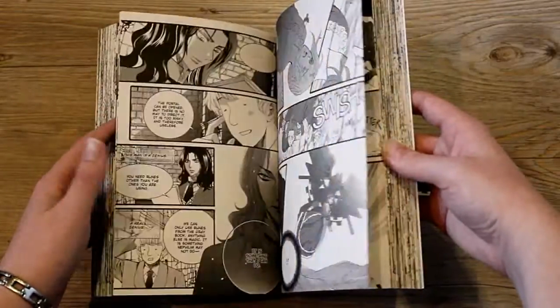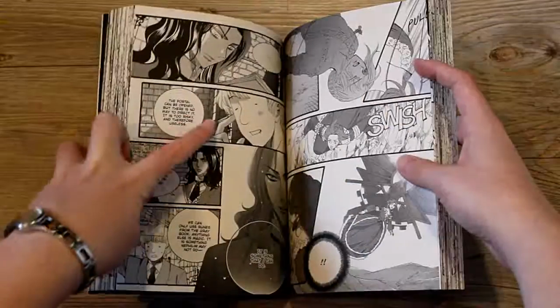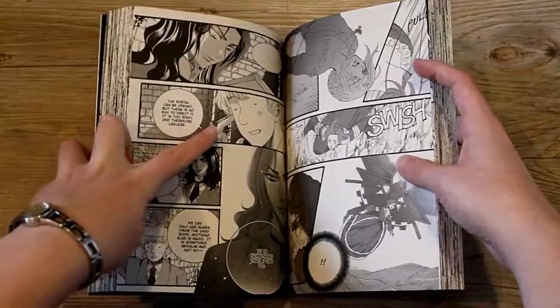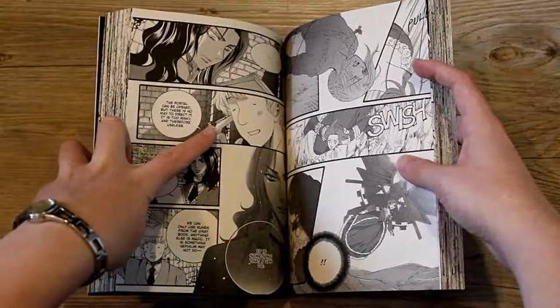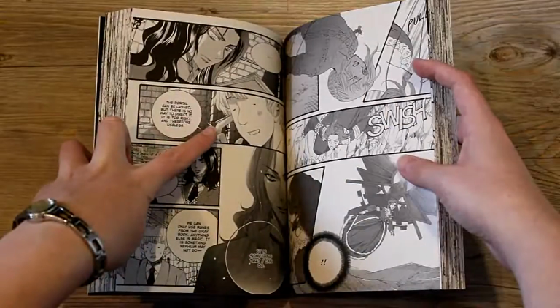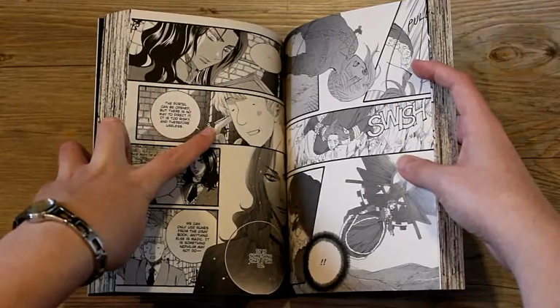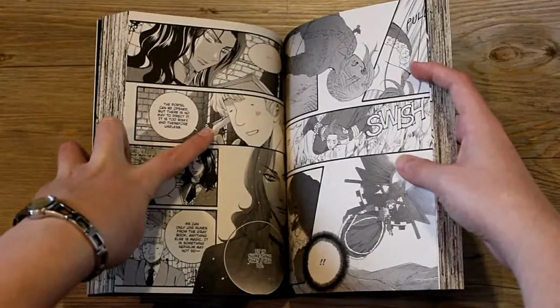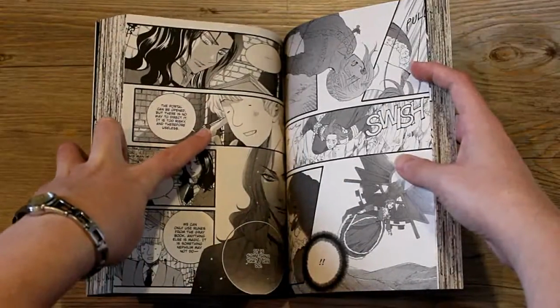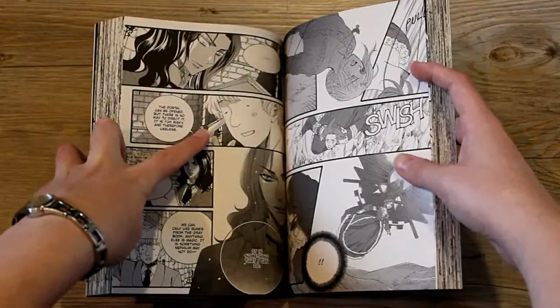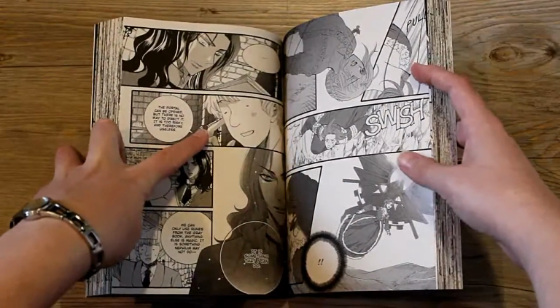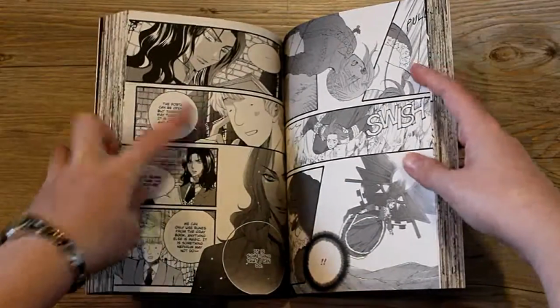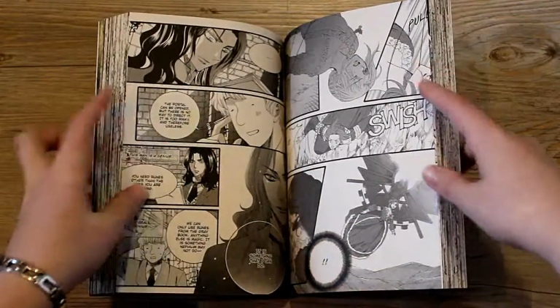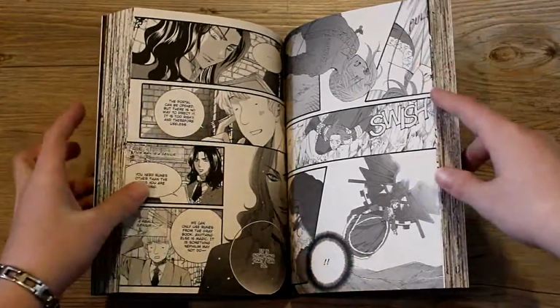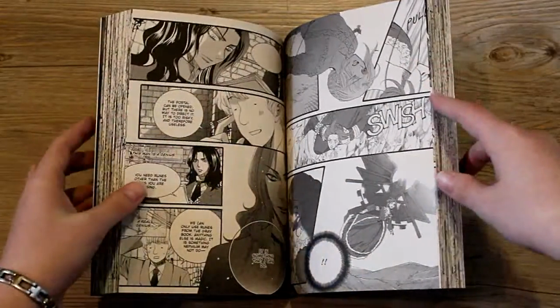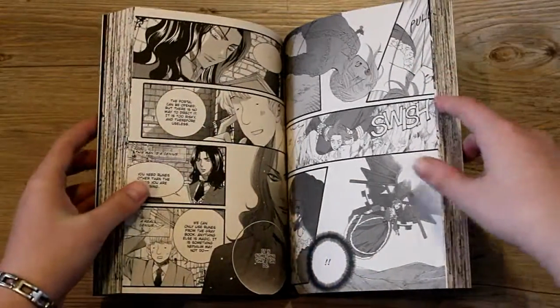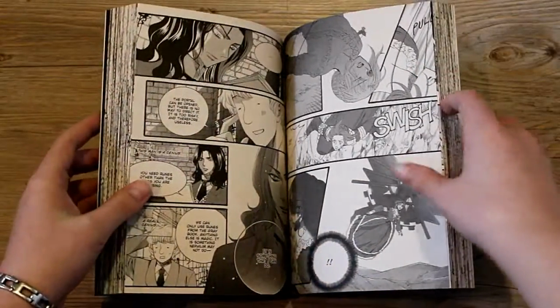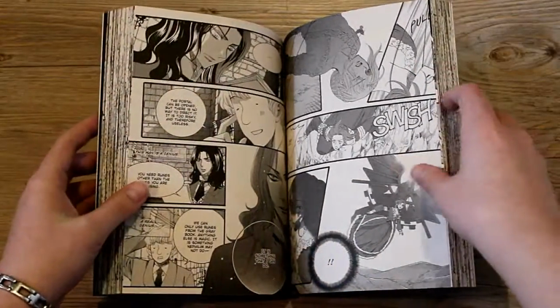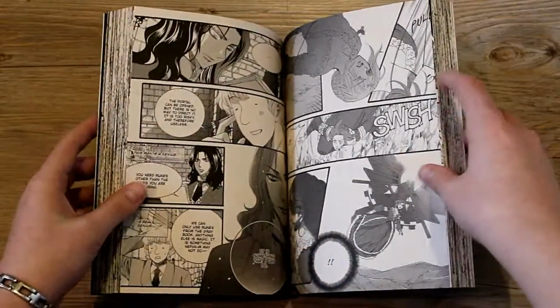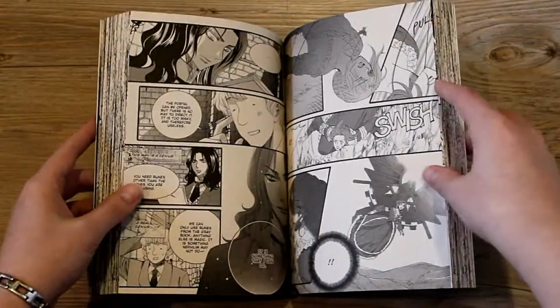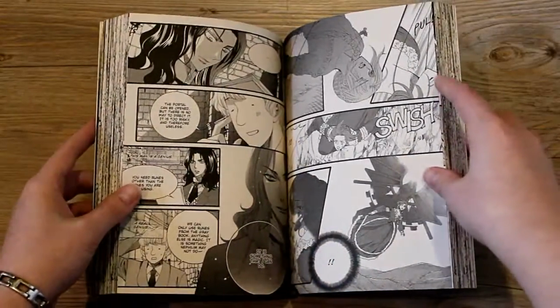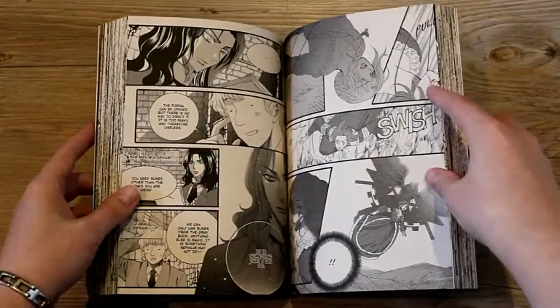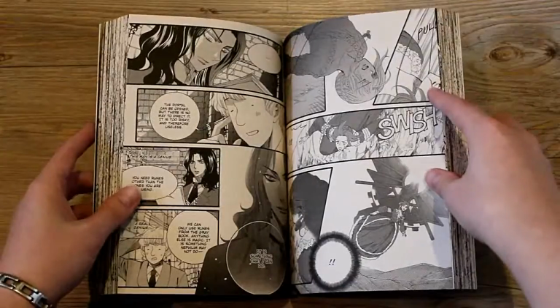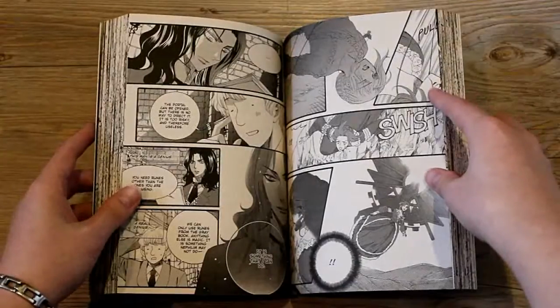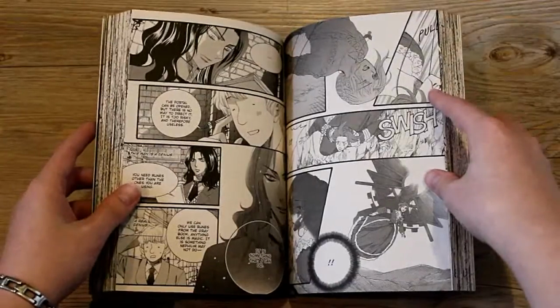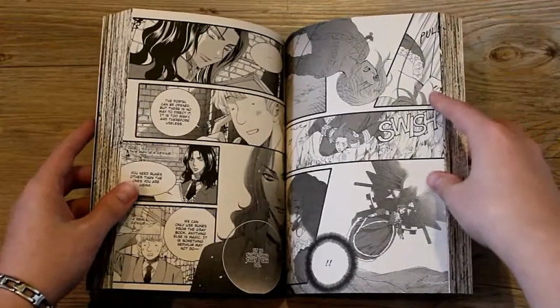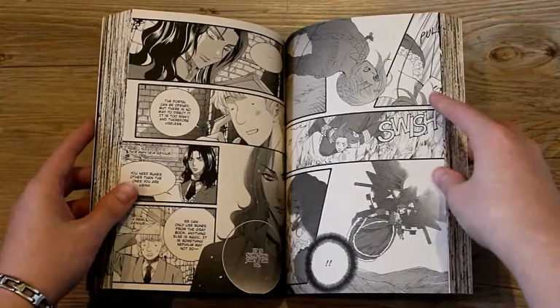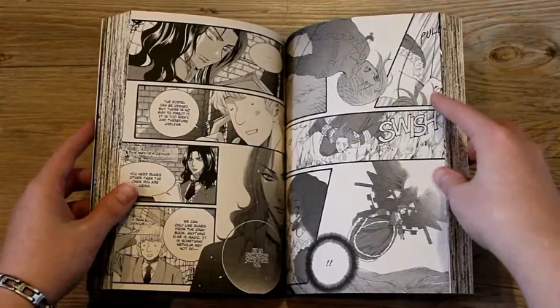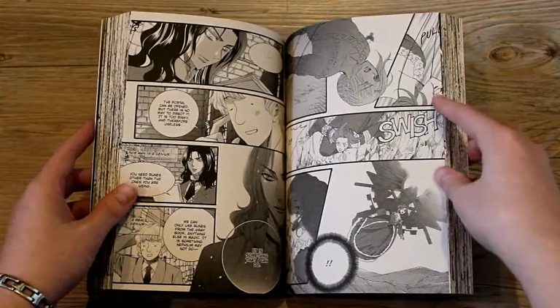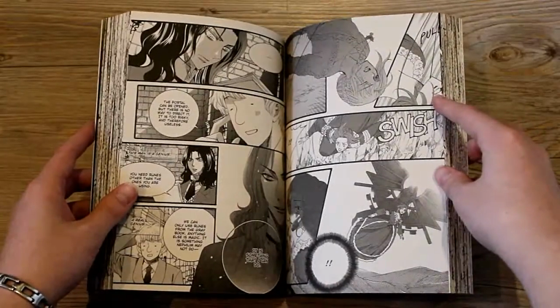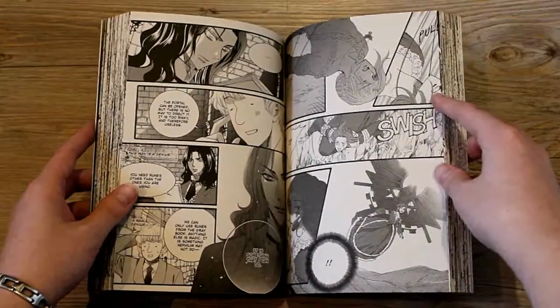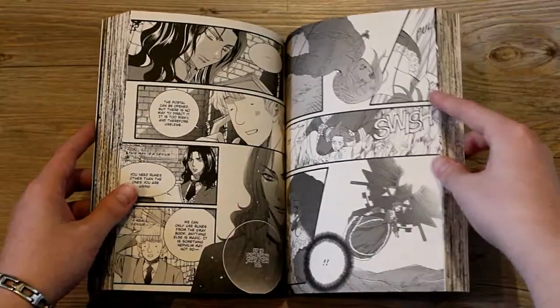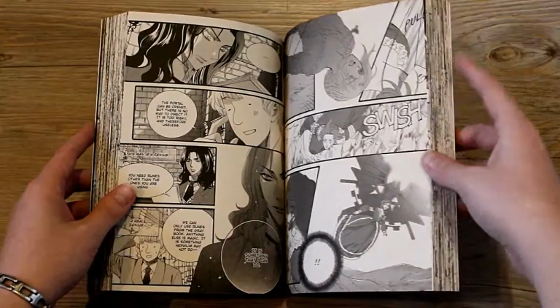Henry is the one who's drawn most like a cartoon instead of a manga style, and I just think that he's adorable.